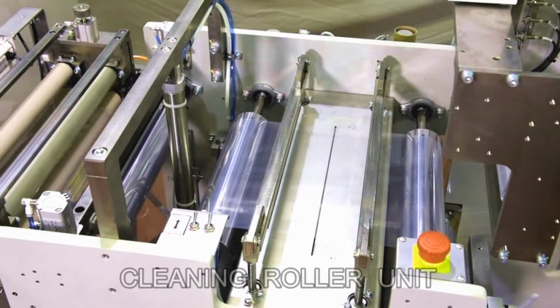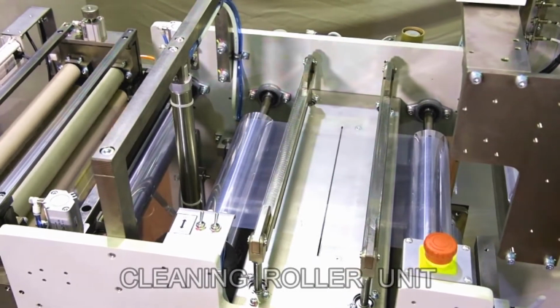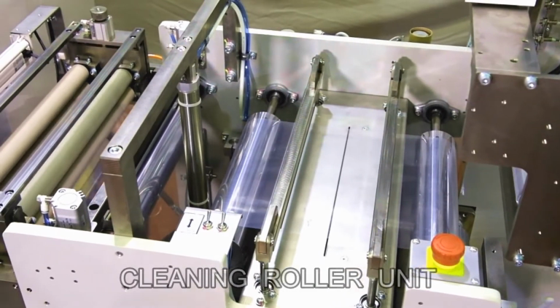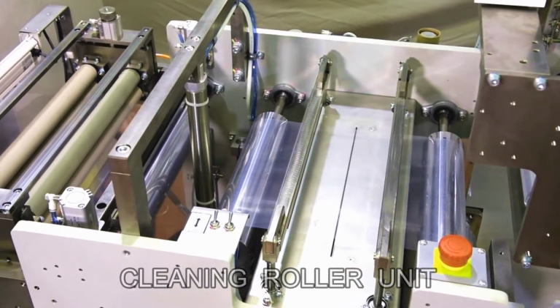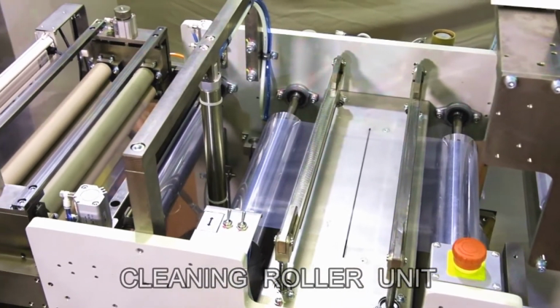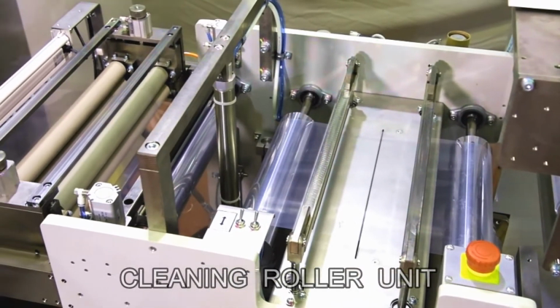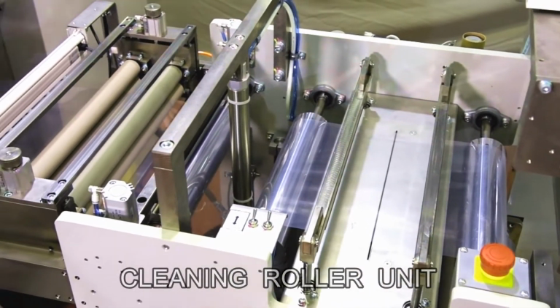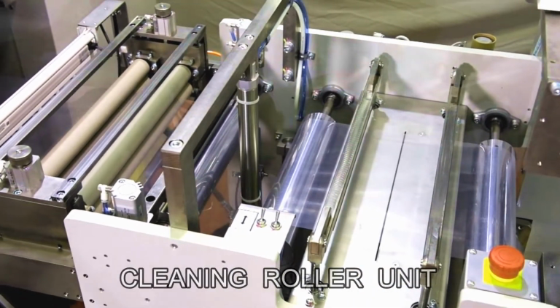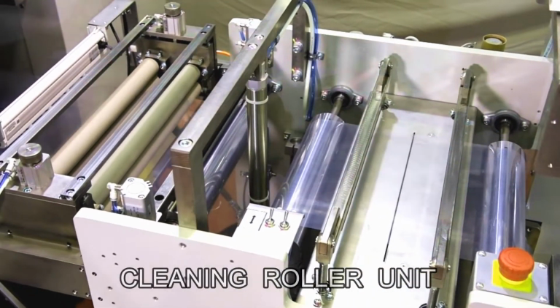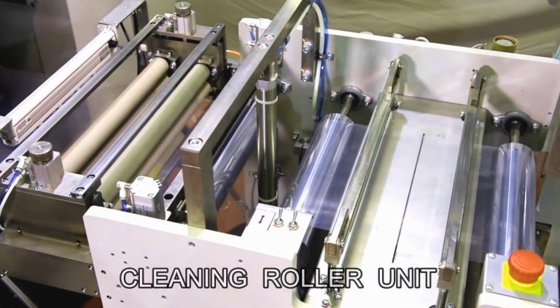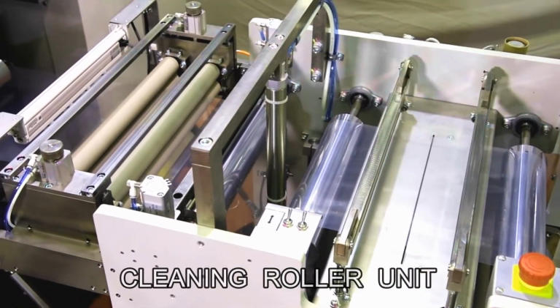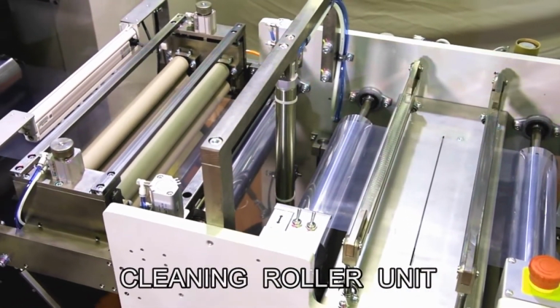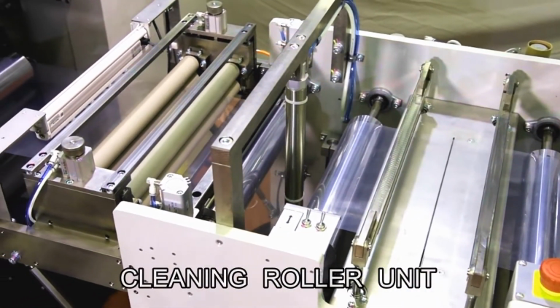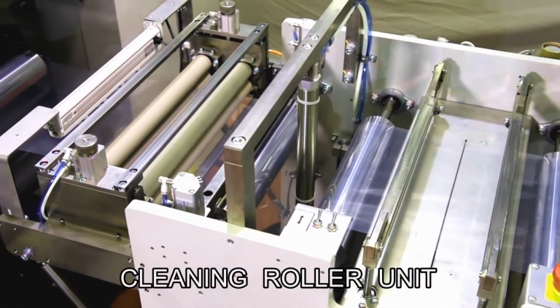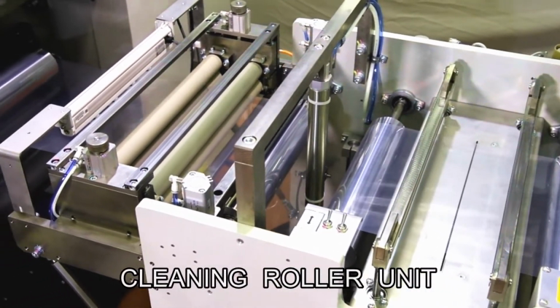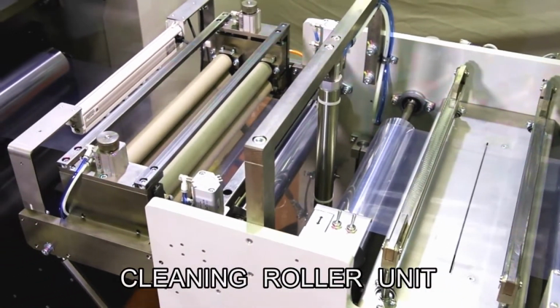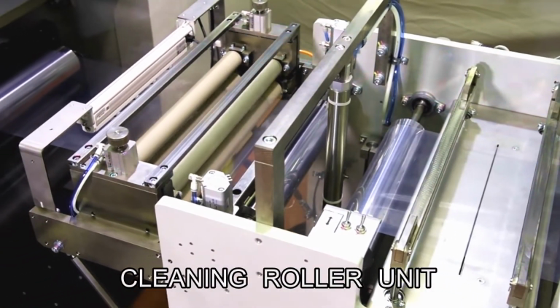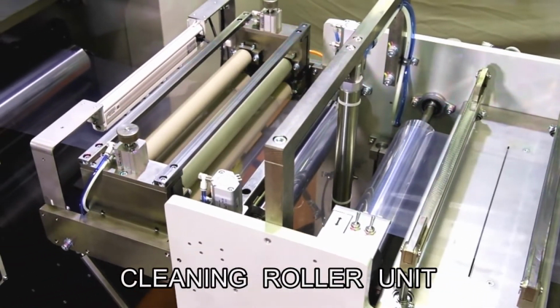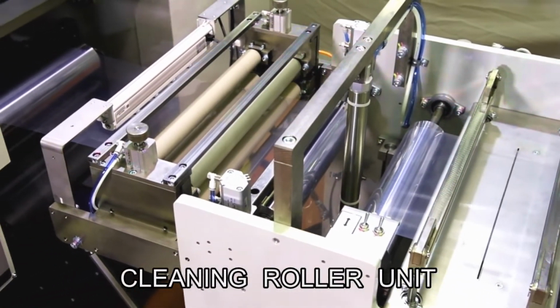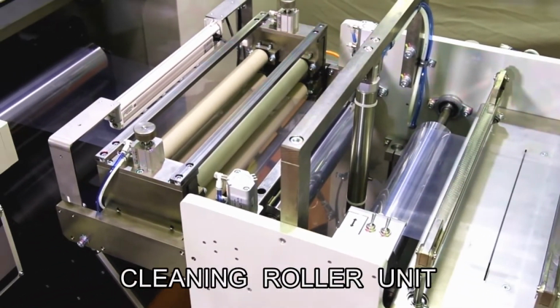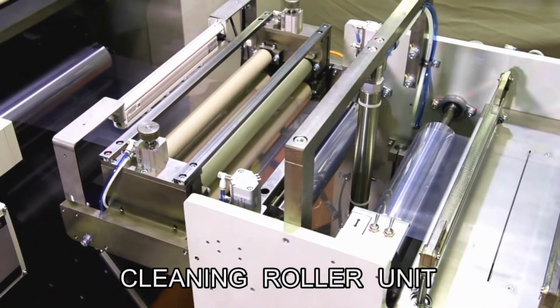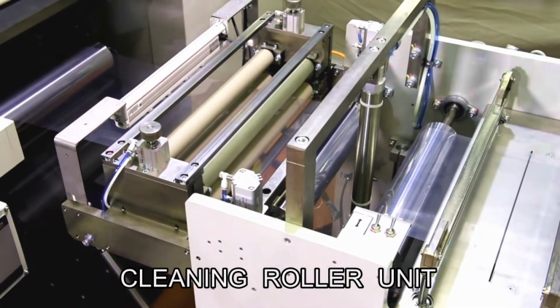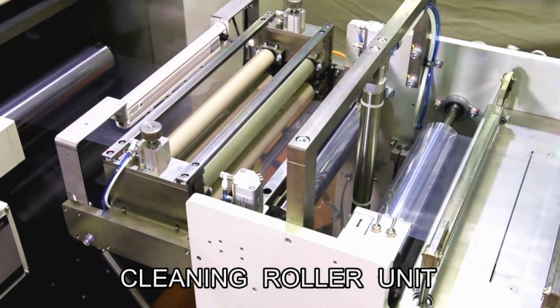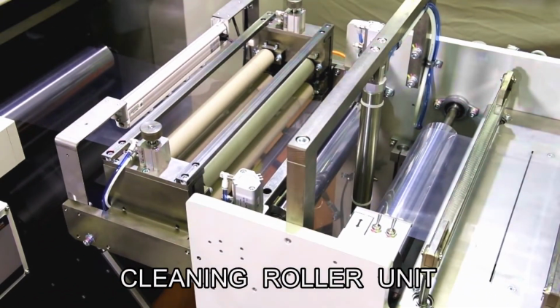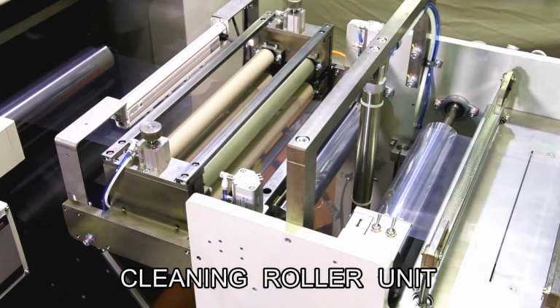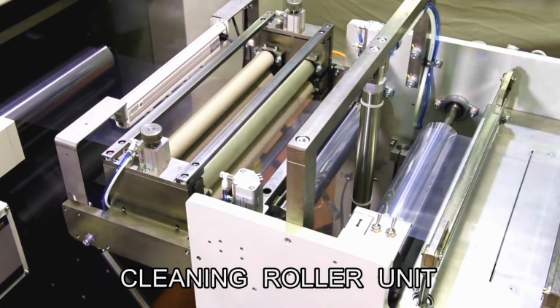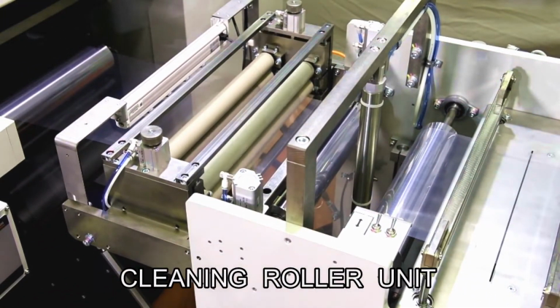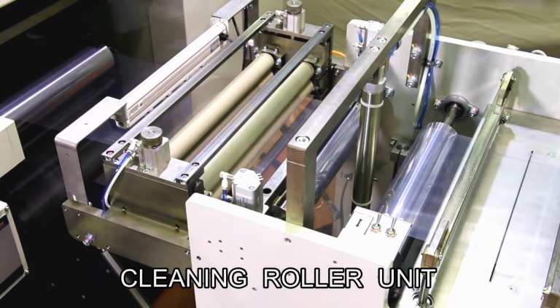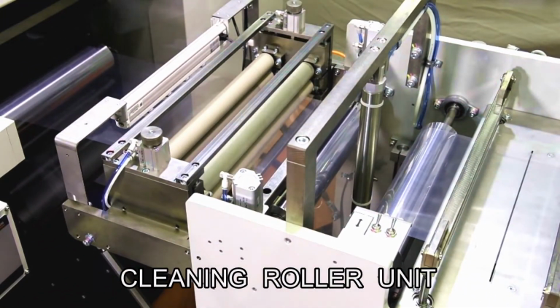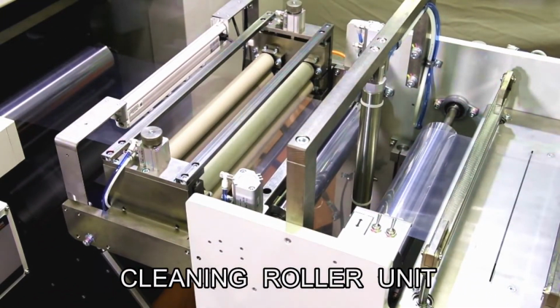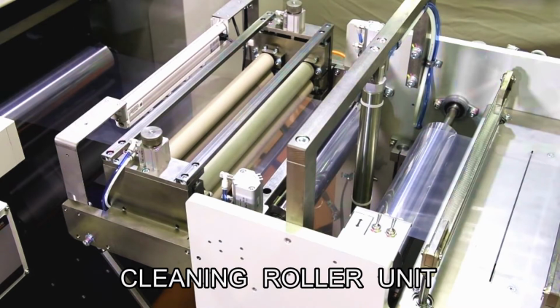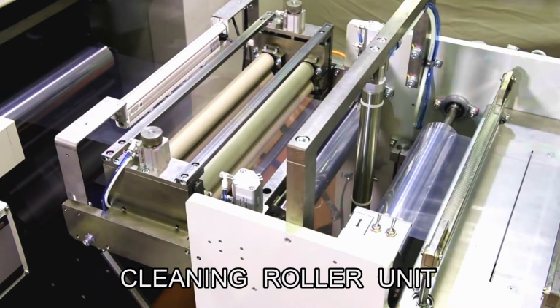Before printing, both sides of the raw film are cleaned by adhesive surface rollers.